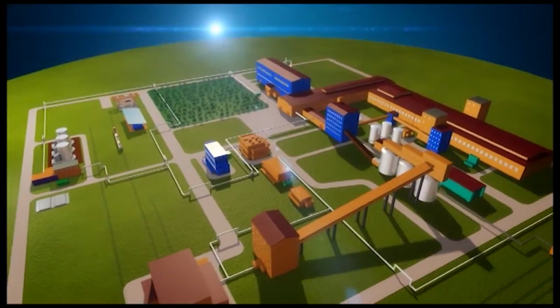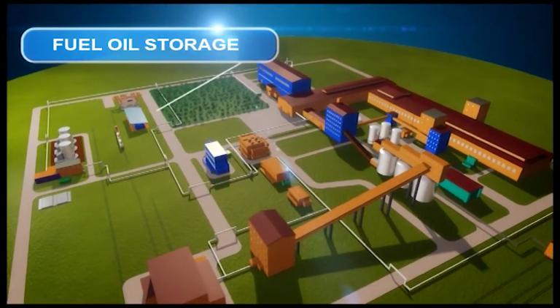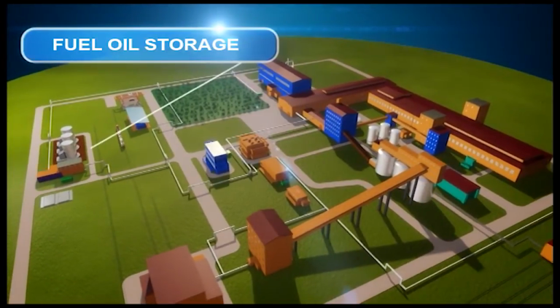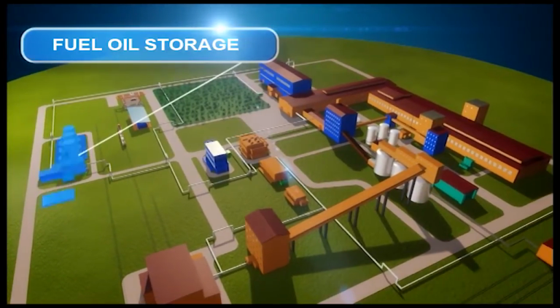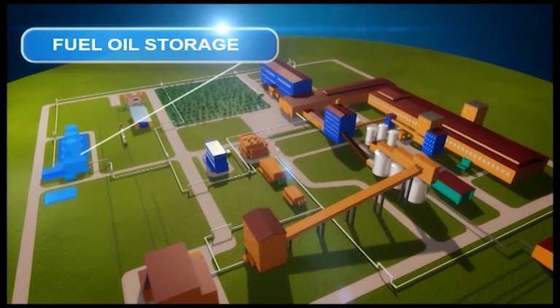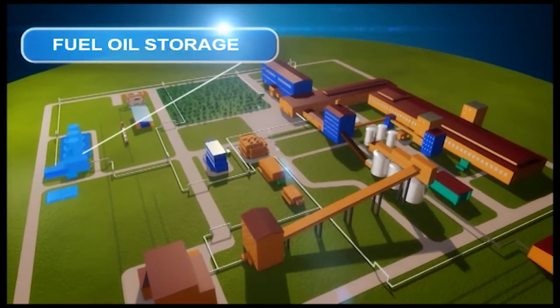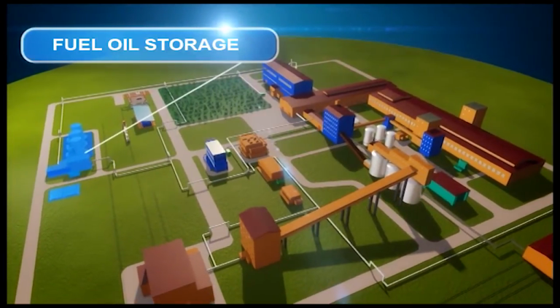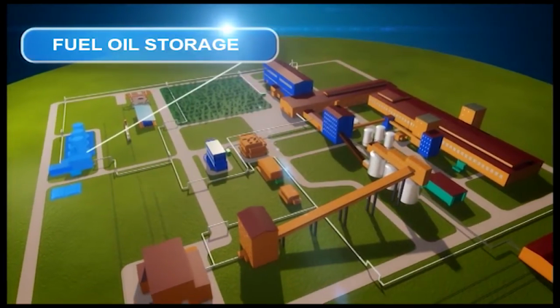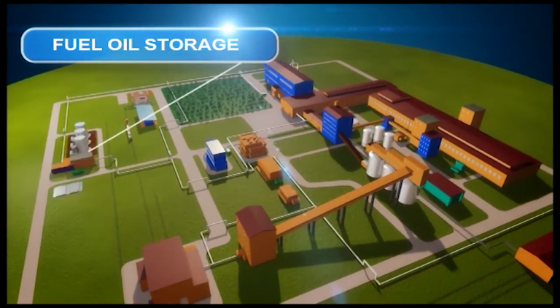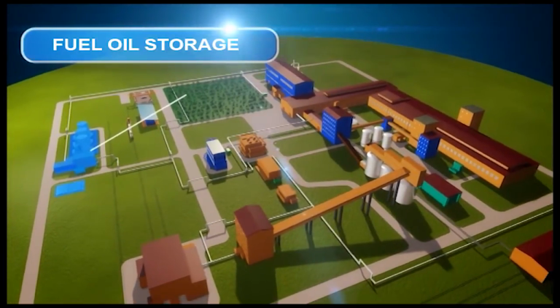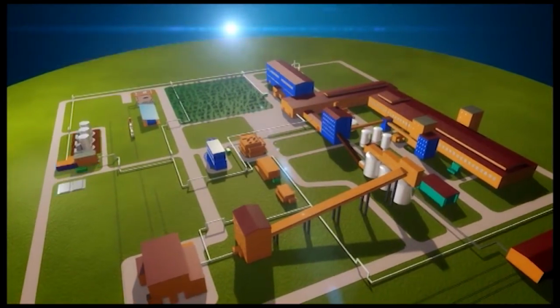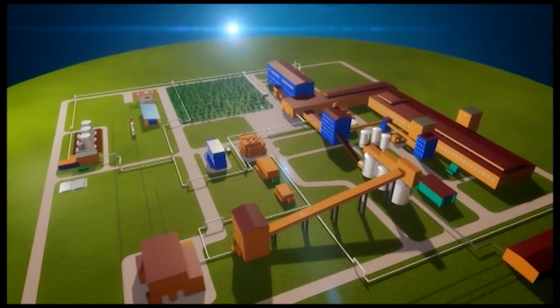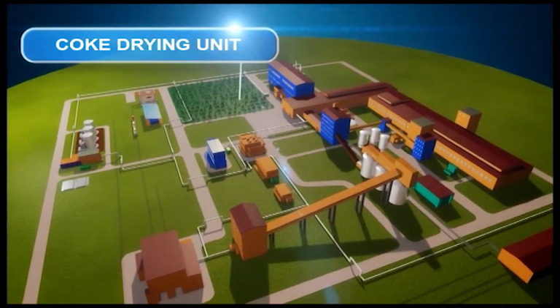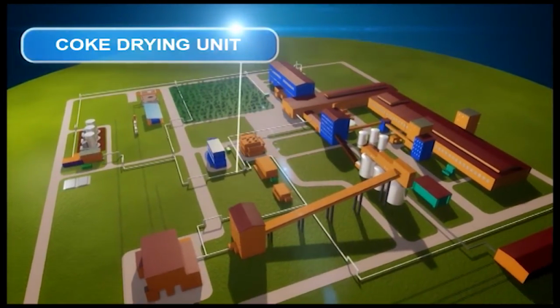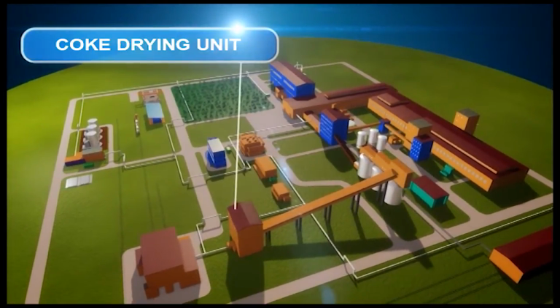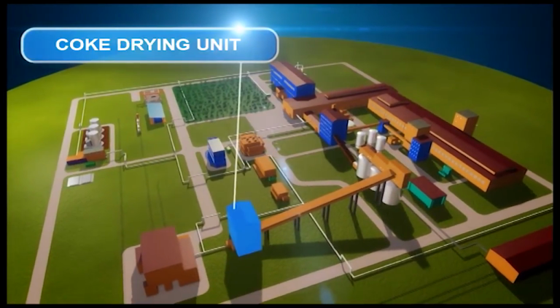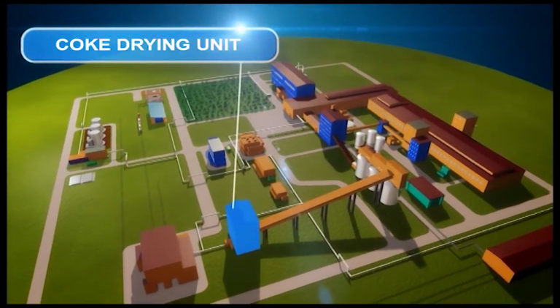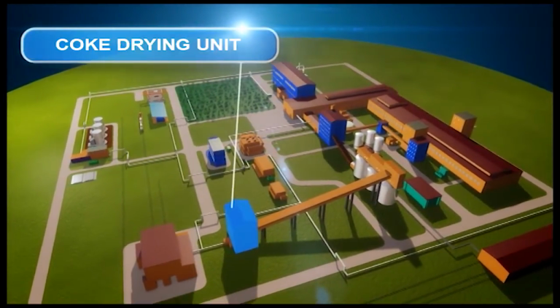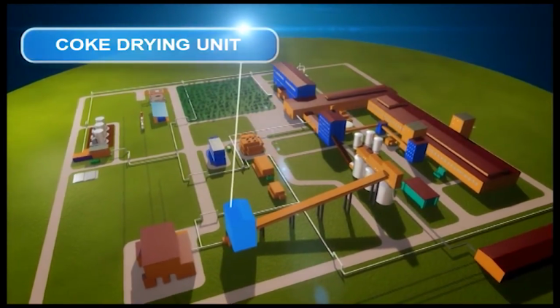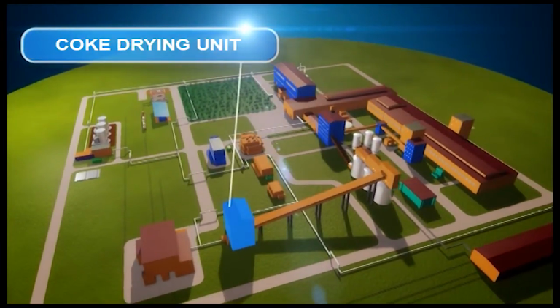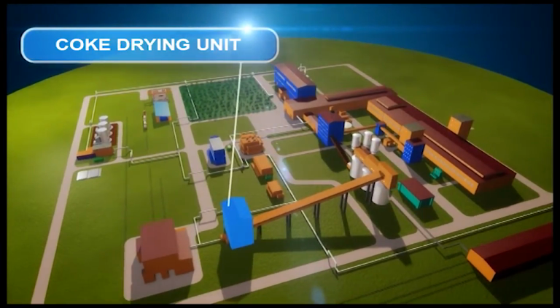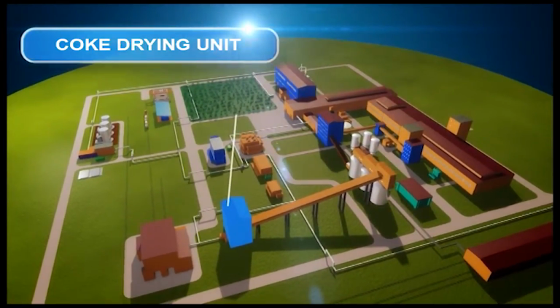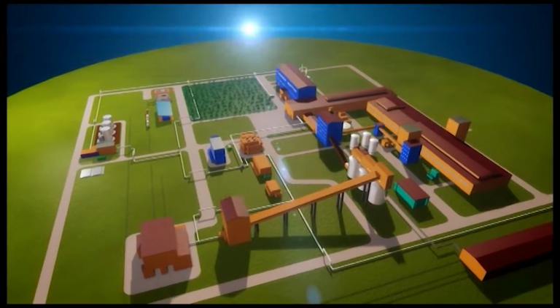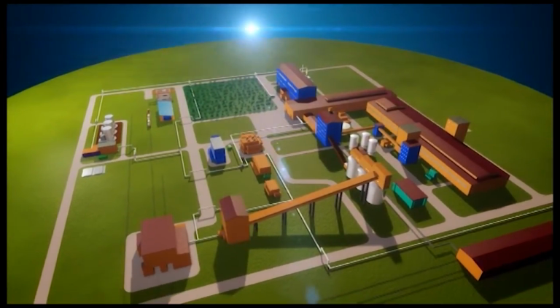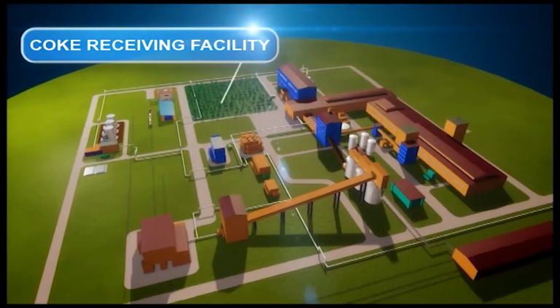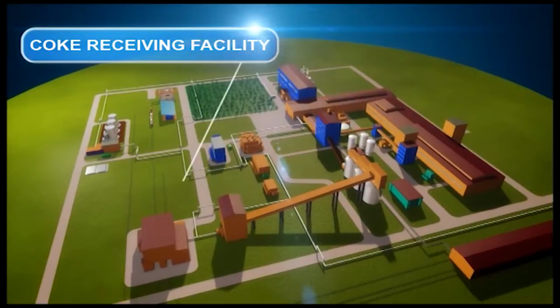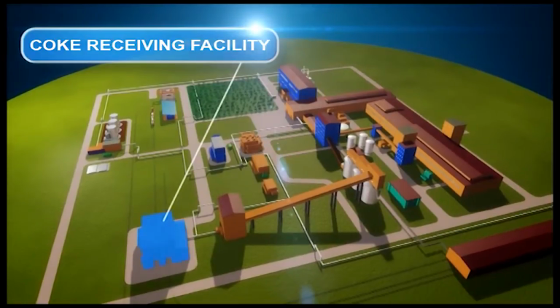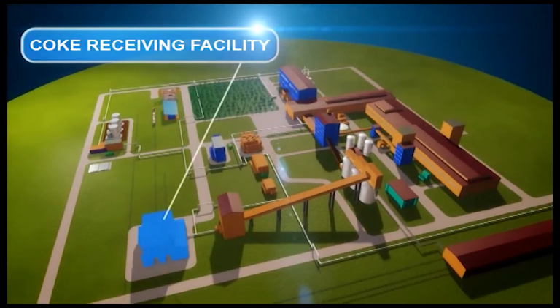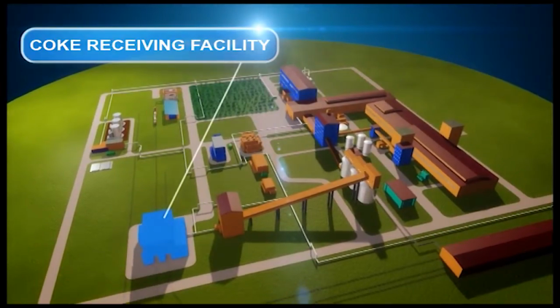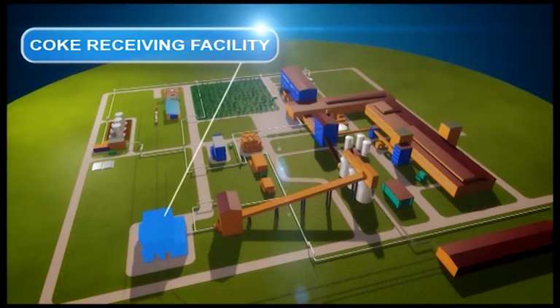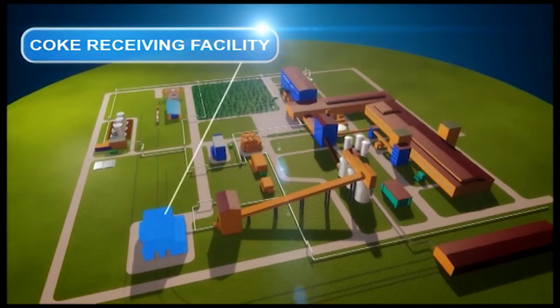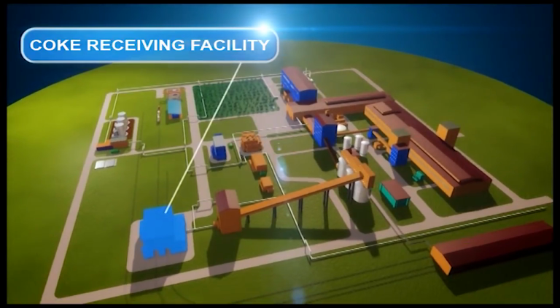Additional areas include fuel oil storage, a coke drying unit, and a coke receiving facility.